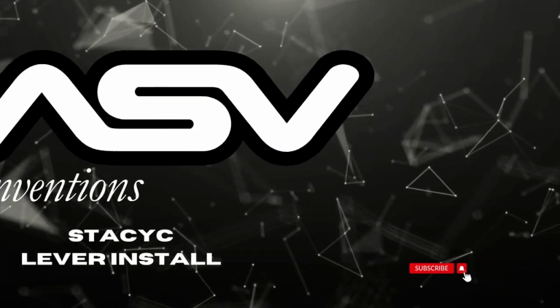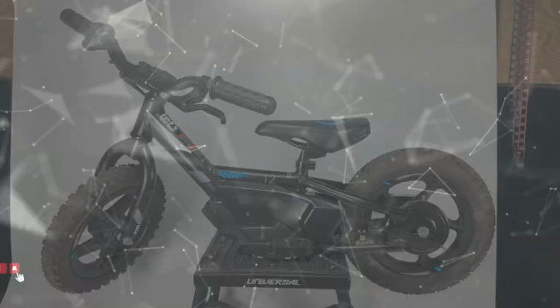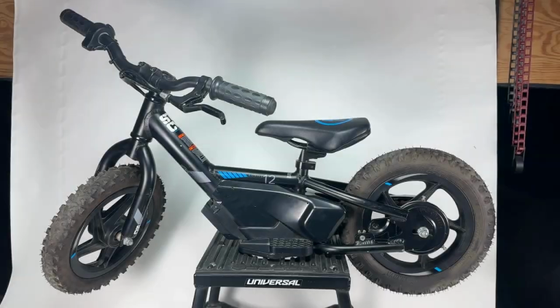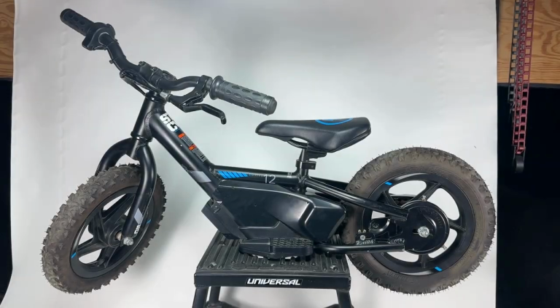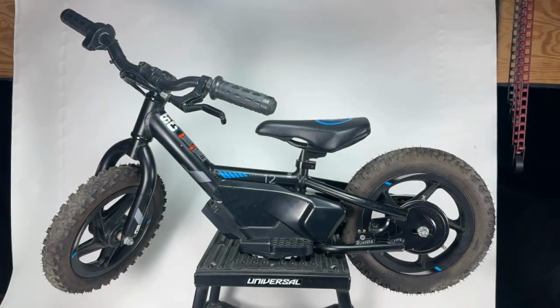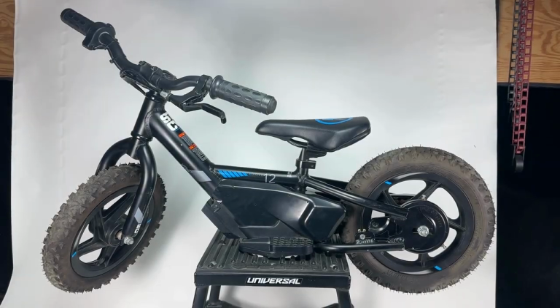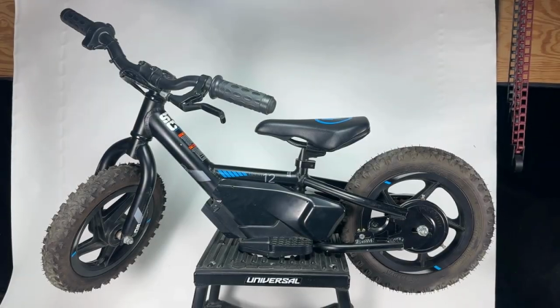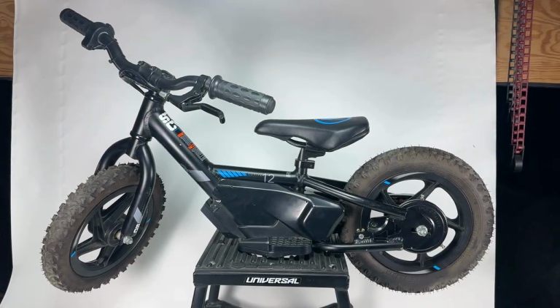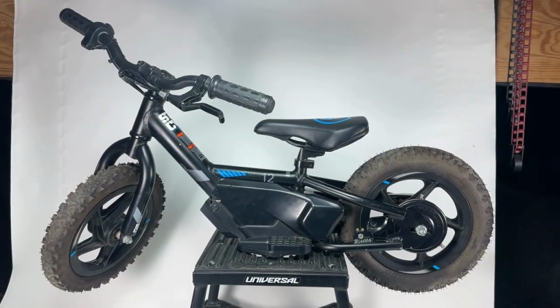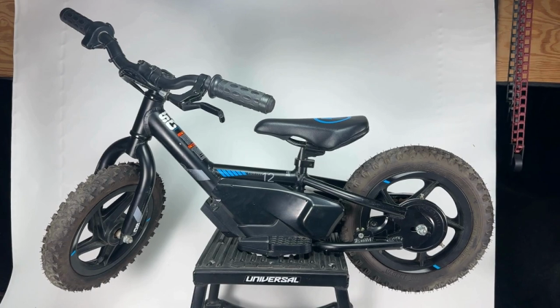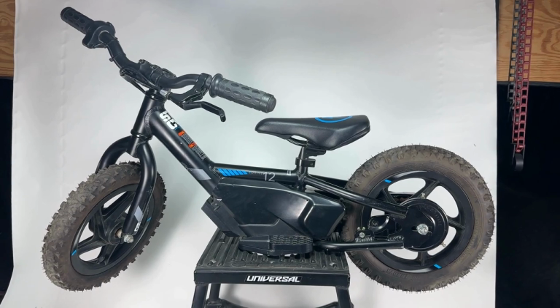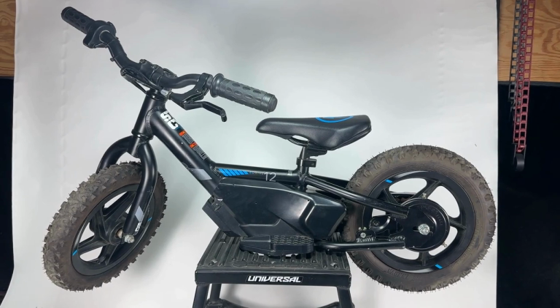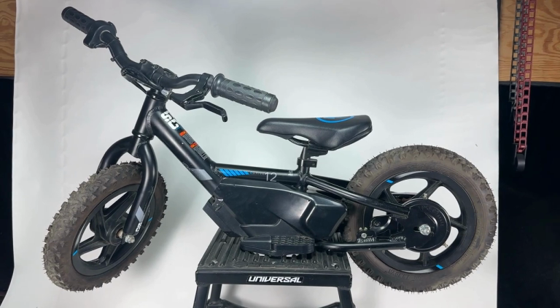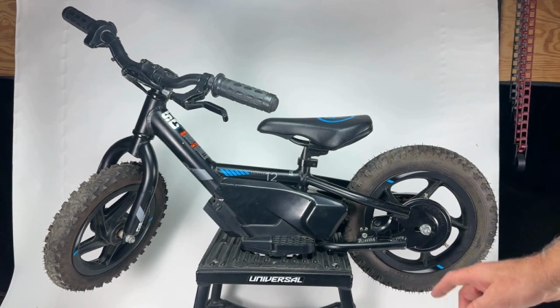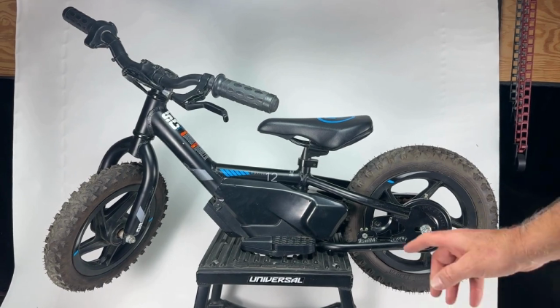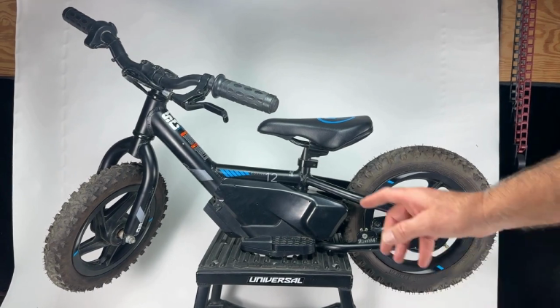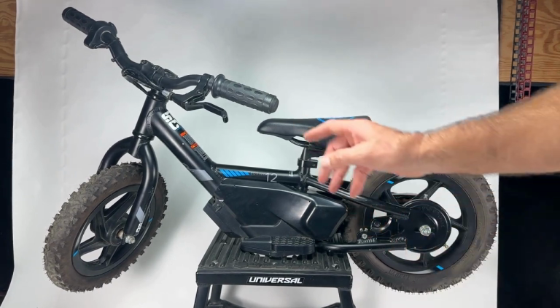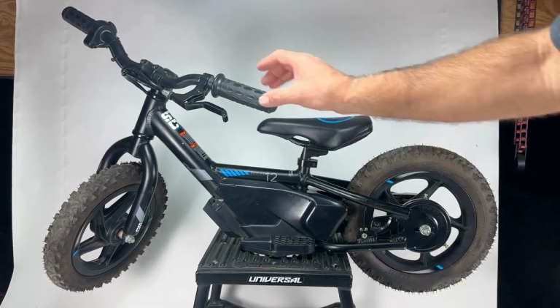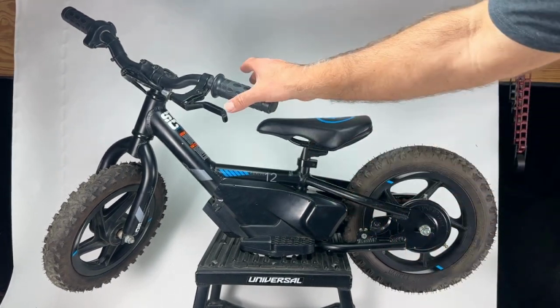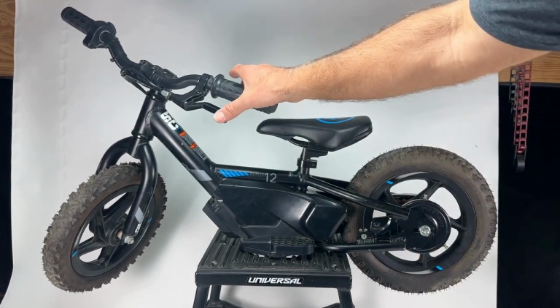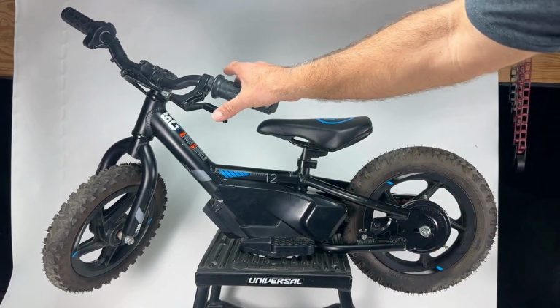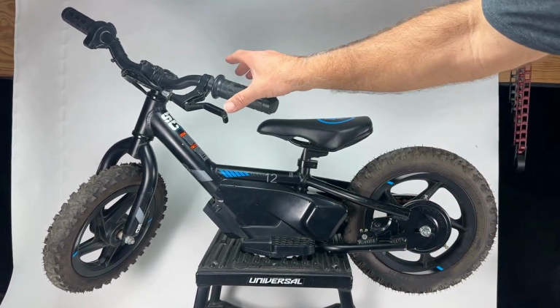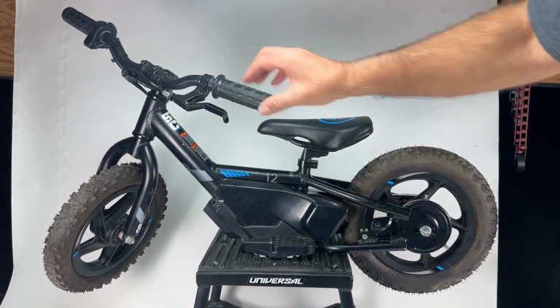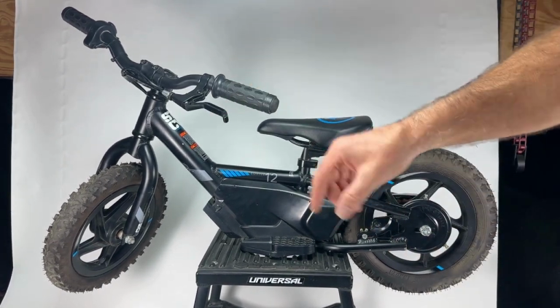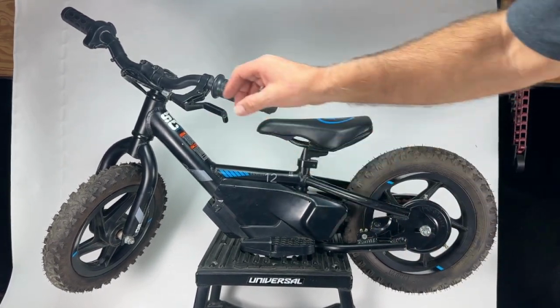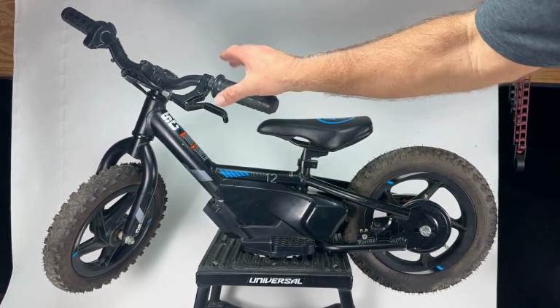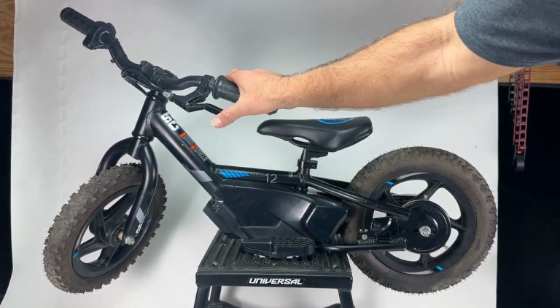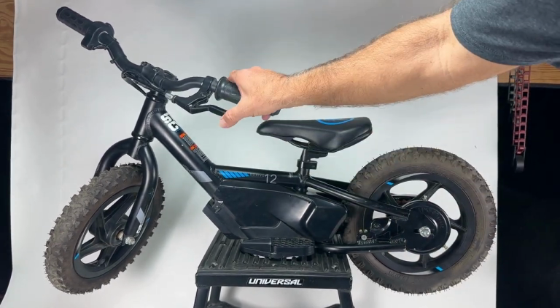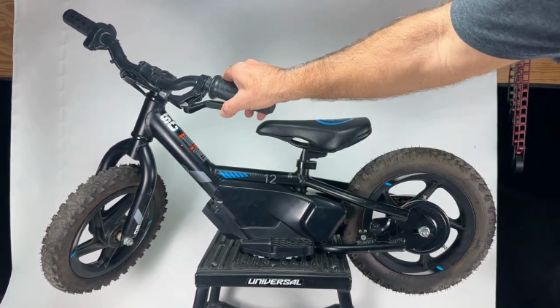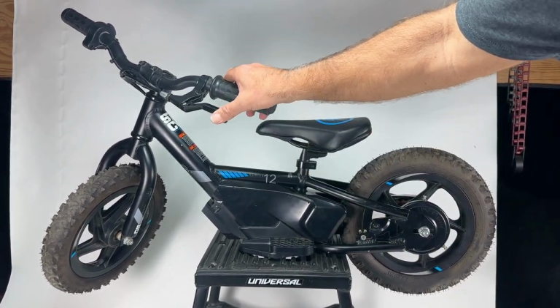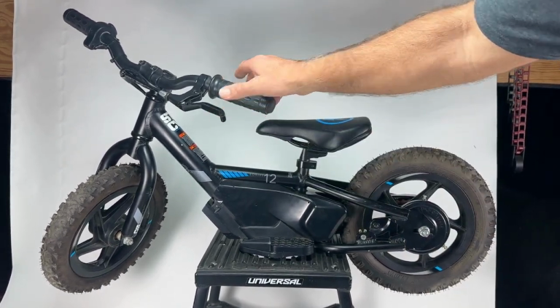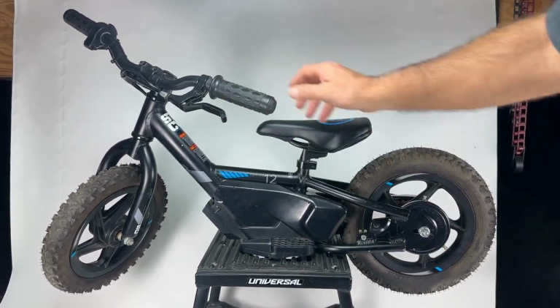Hello, this is Bob from ASV and we're going to show you today how to do an install of an ASV lever on a Stasic.